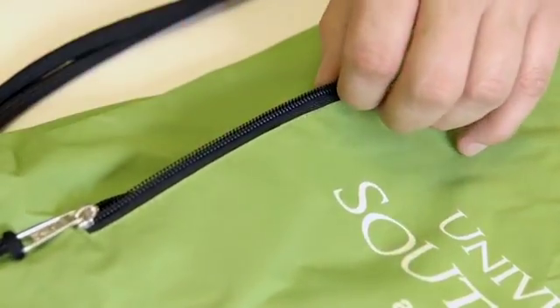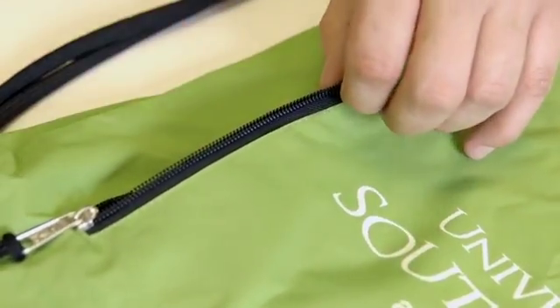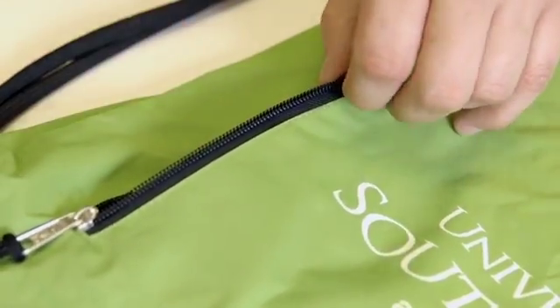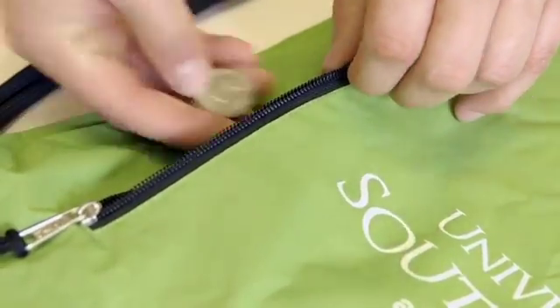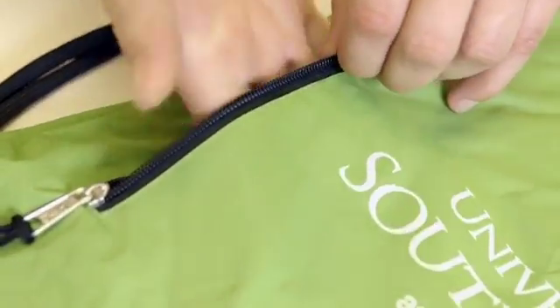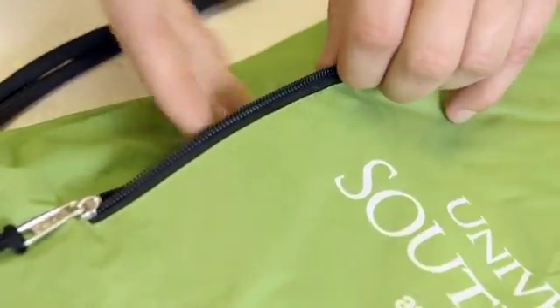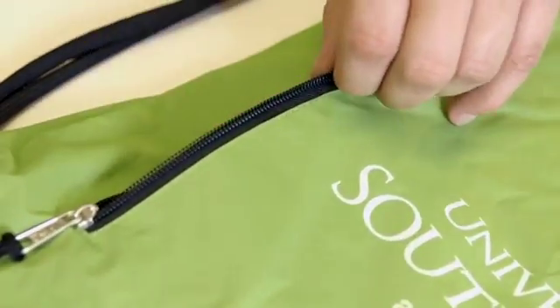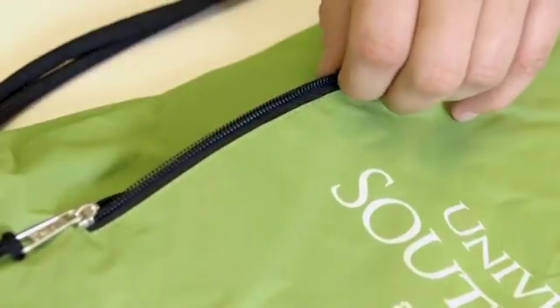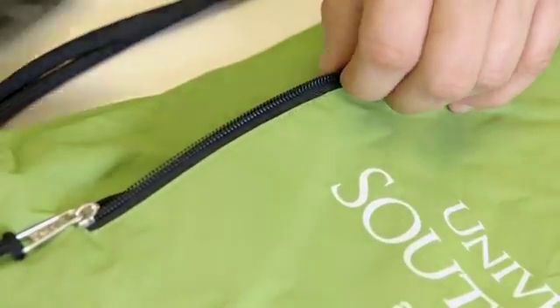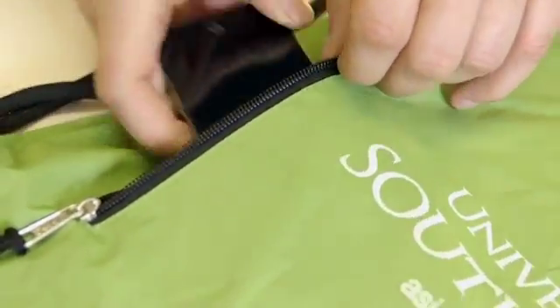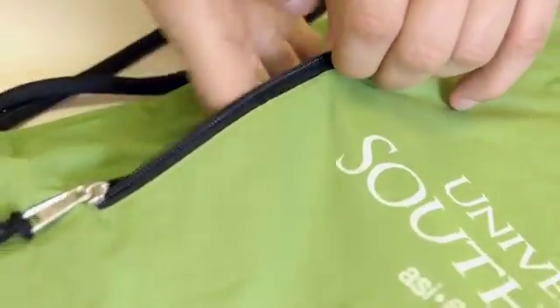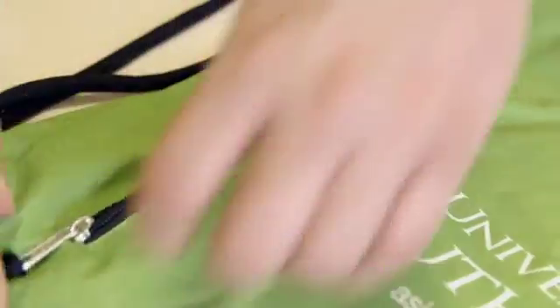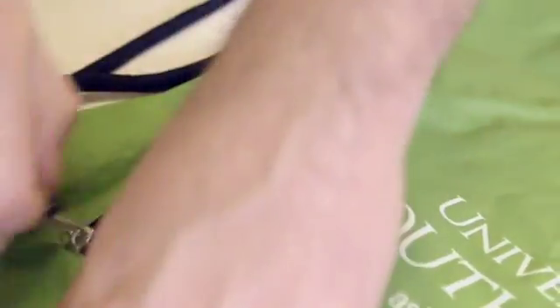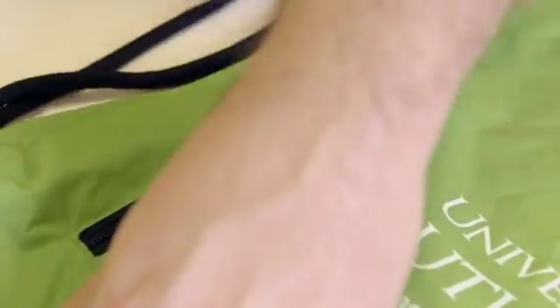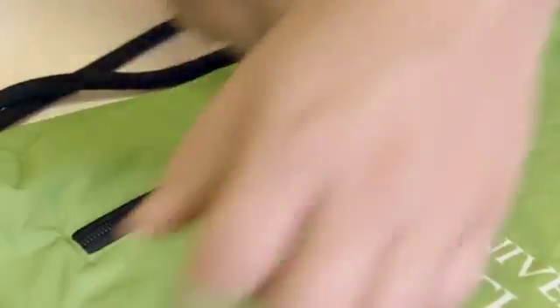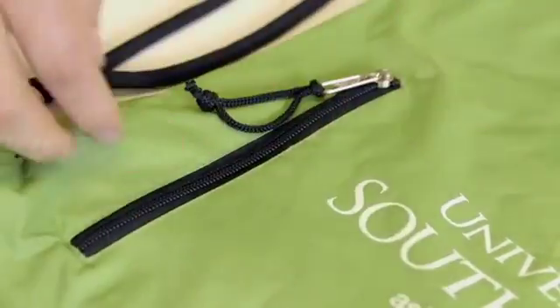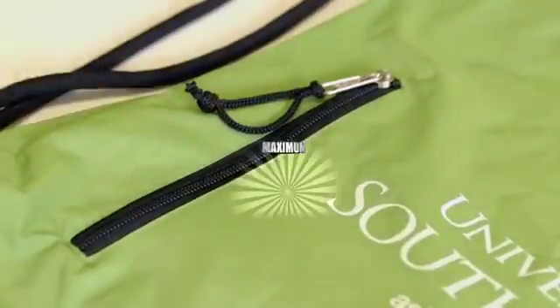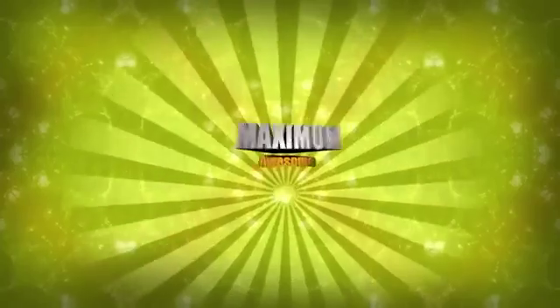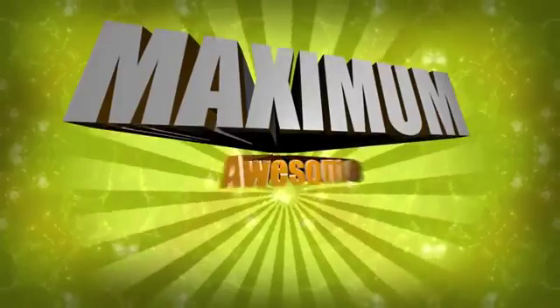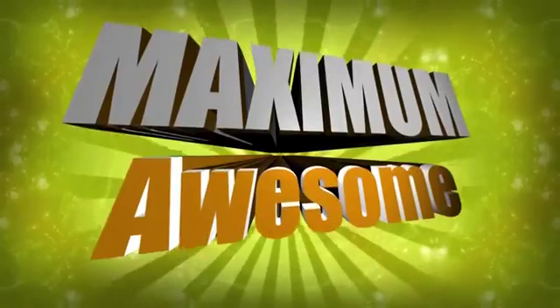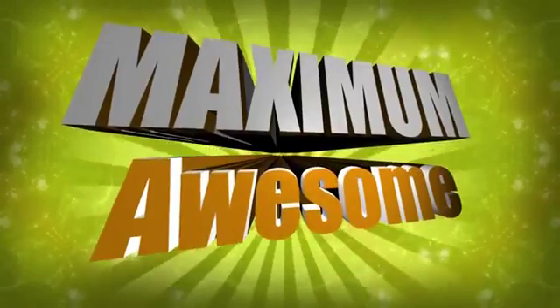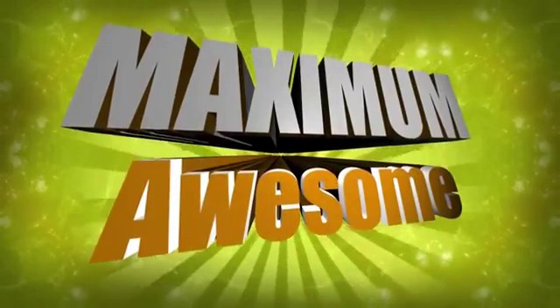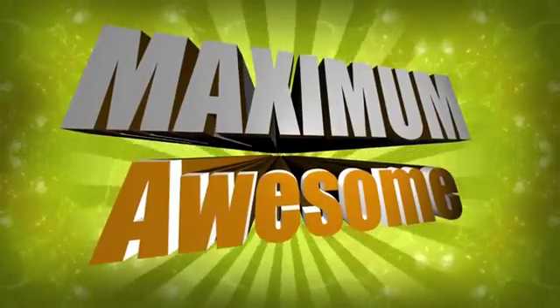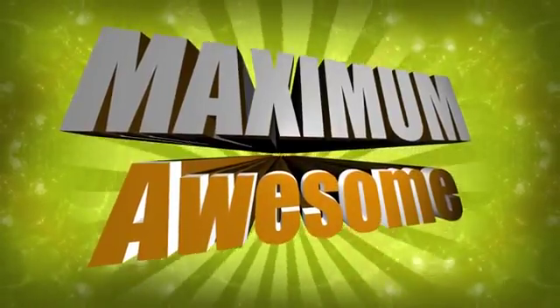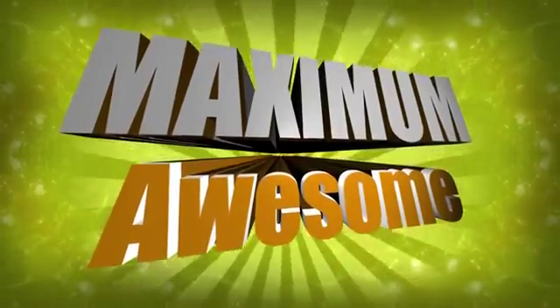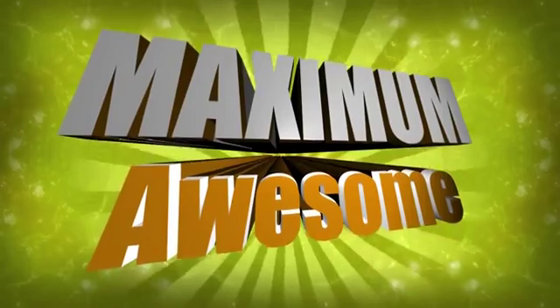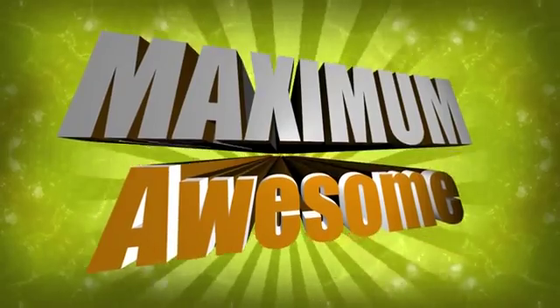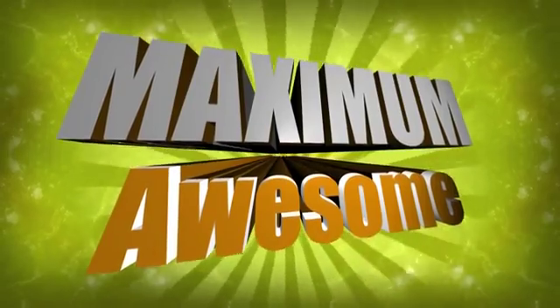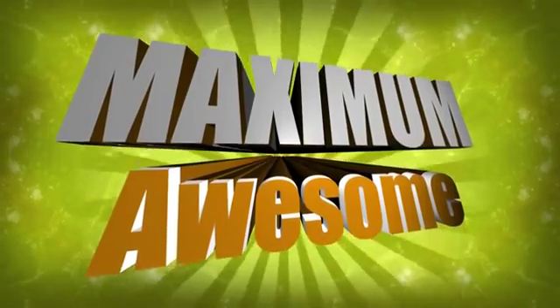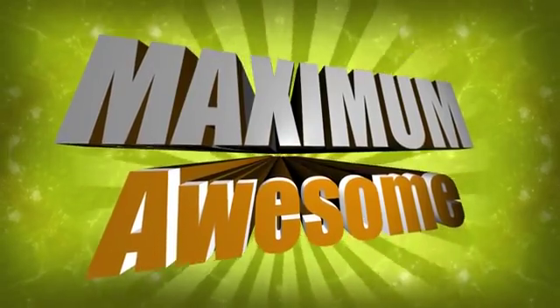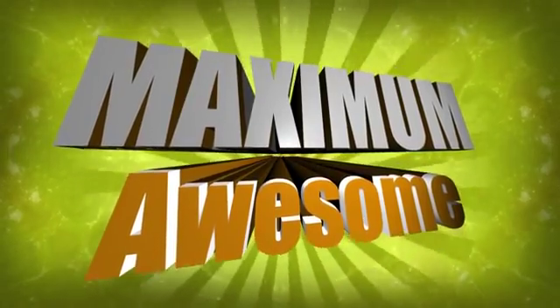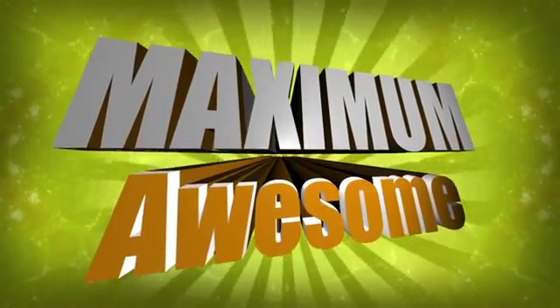Who else has a bag like this that is filled with so much maximum? No one!